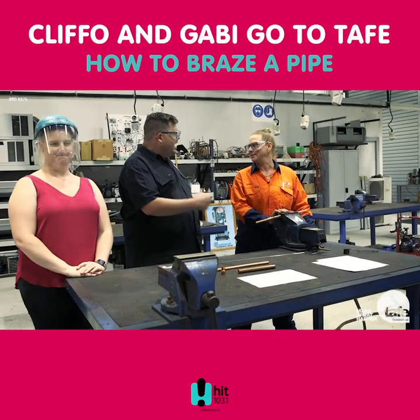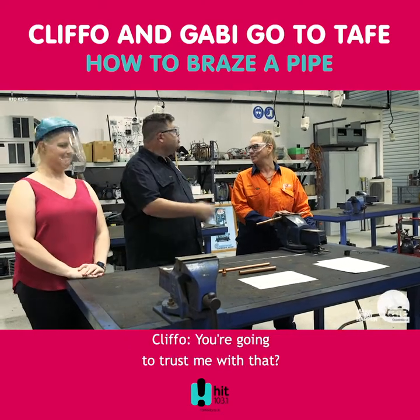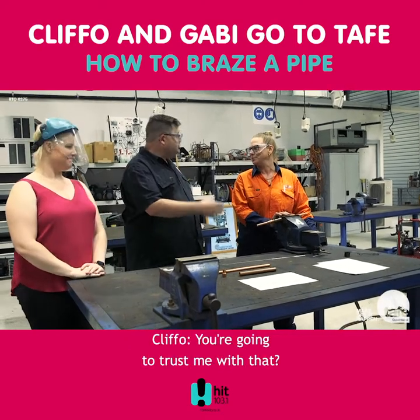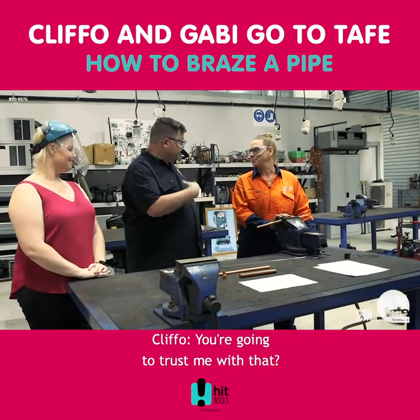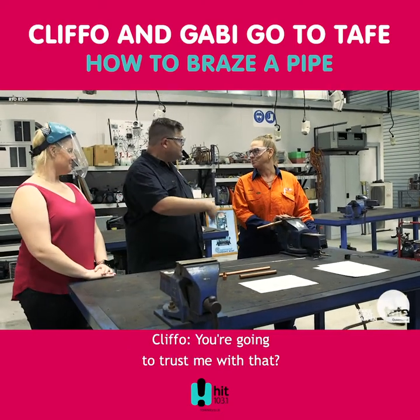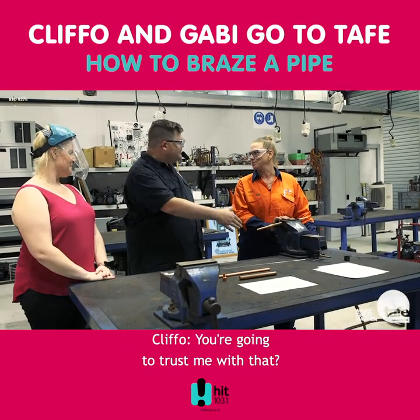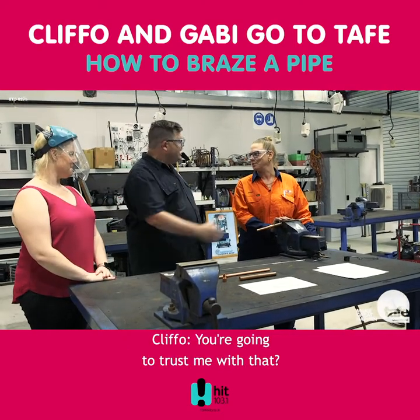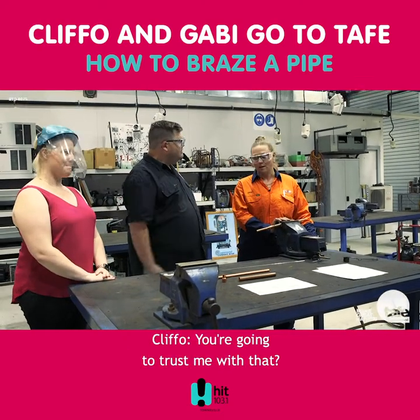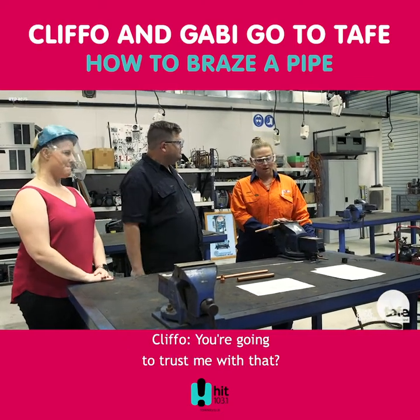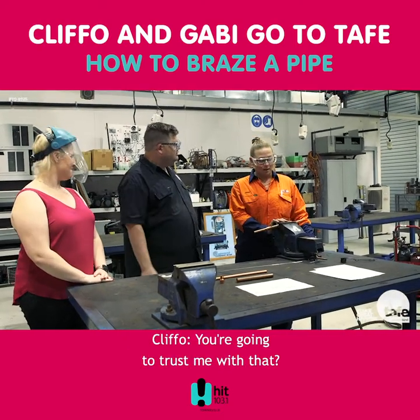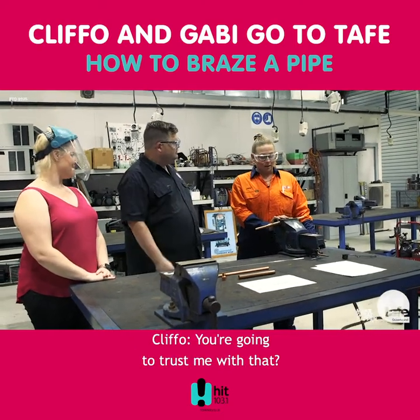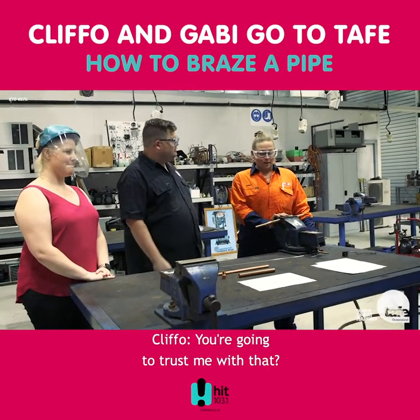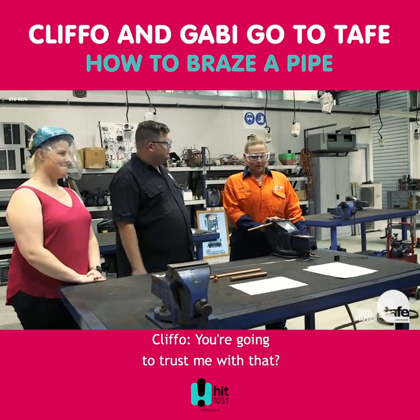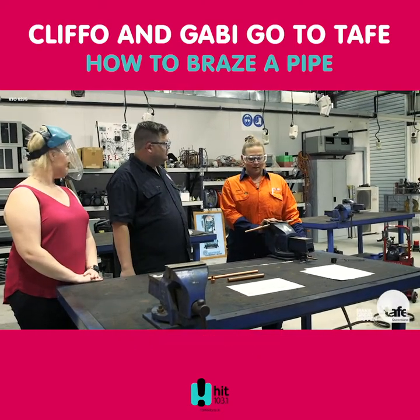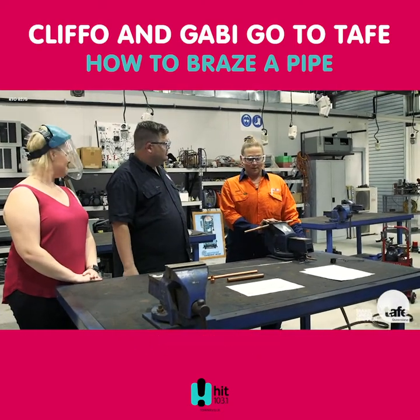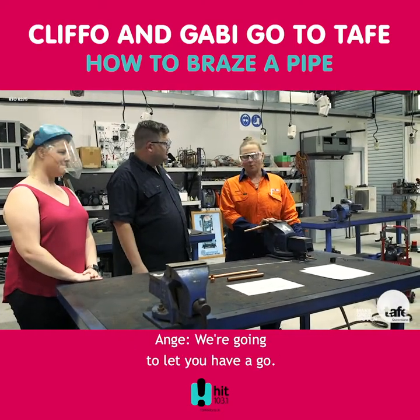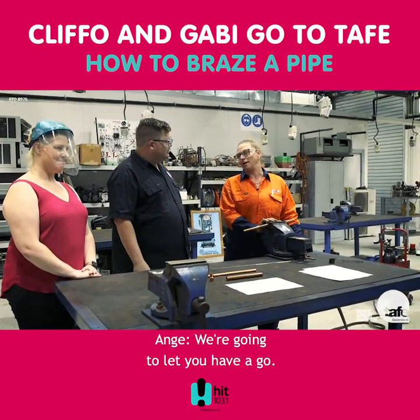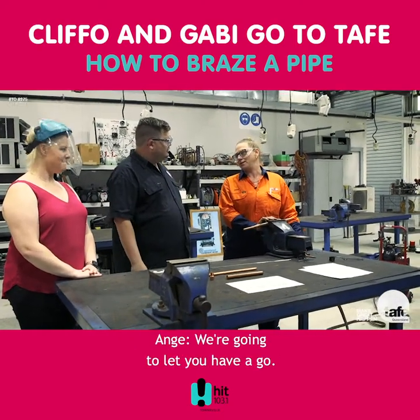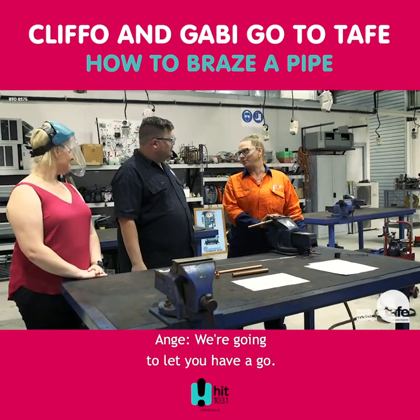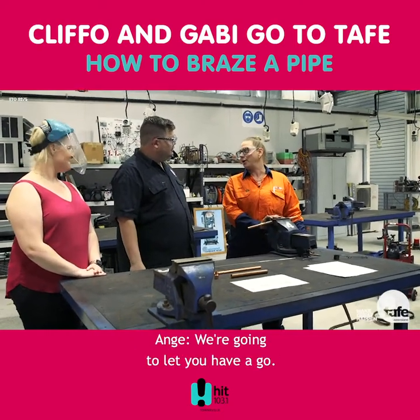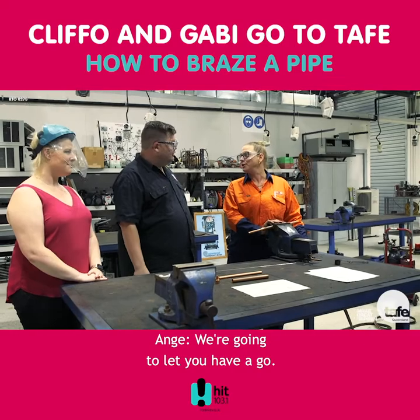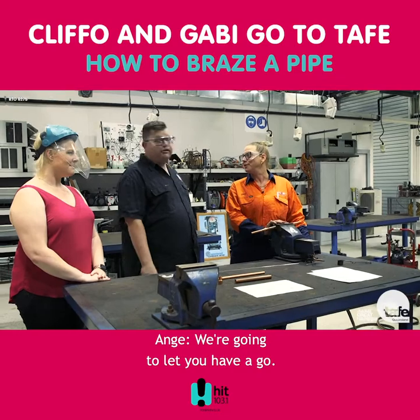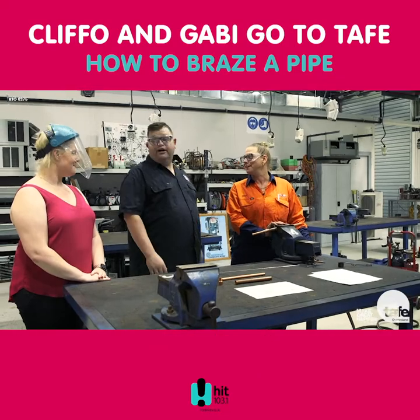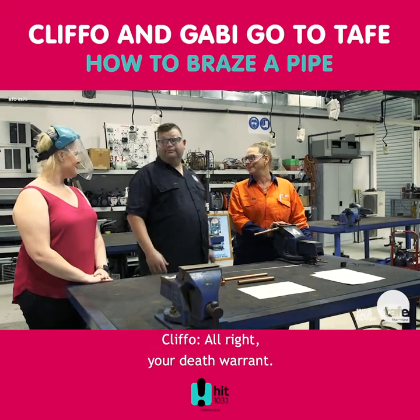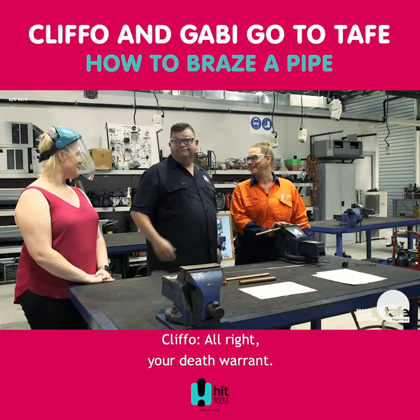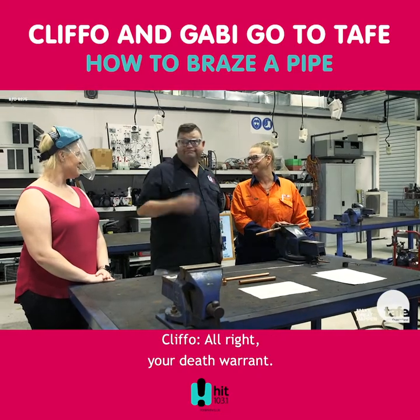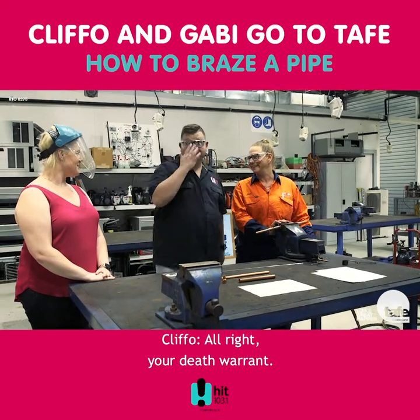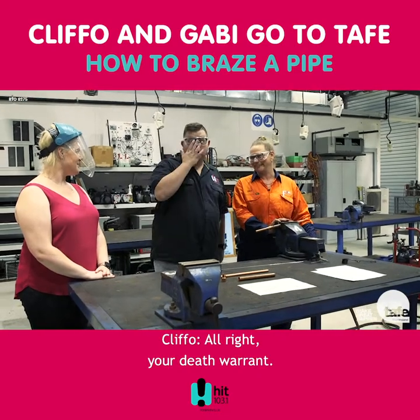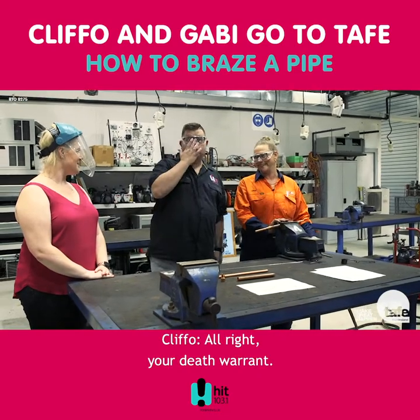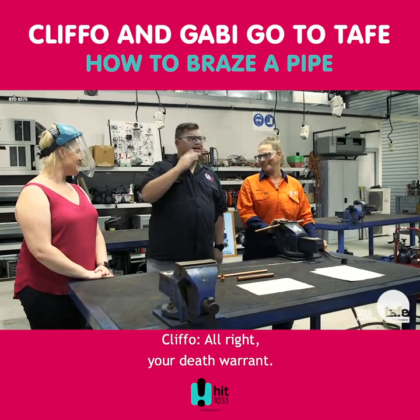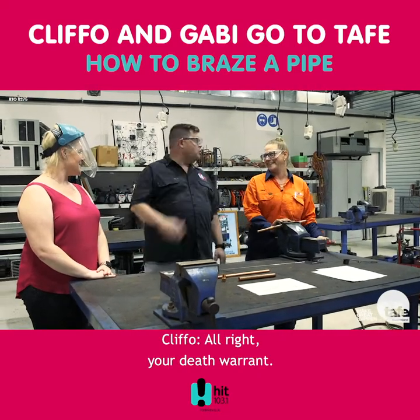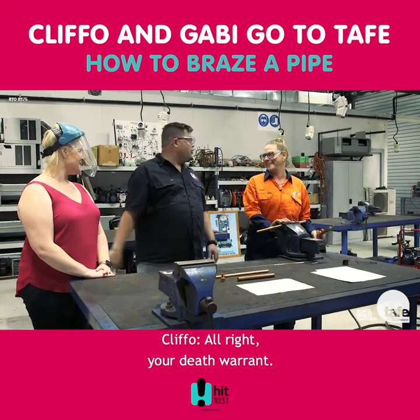And you're gonna trust me with that? We're gonna let you have a go. All right — your death warrant.